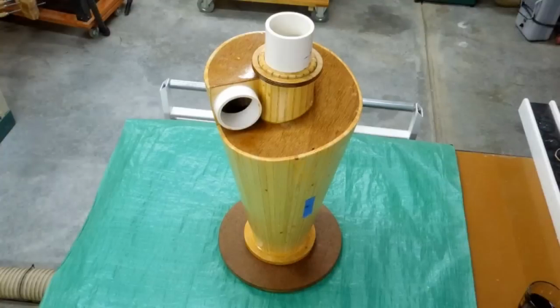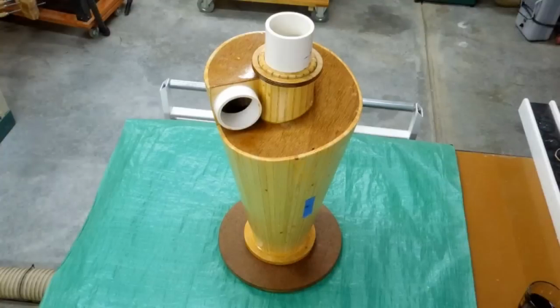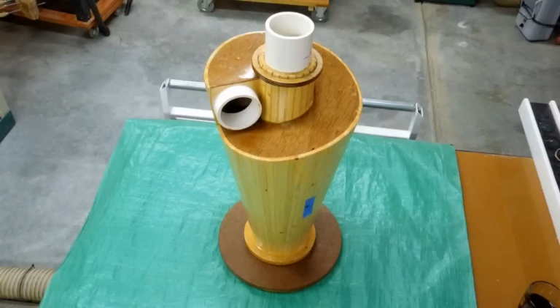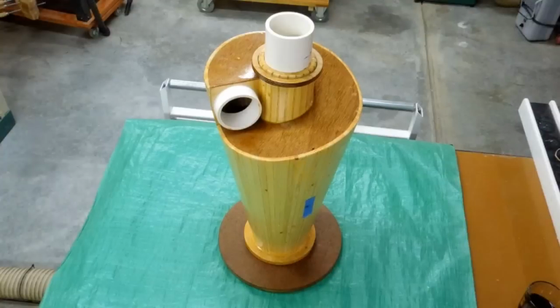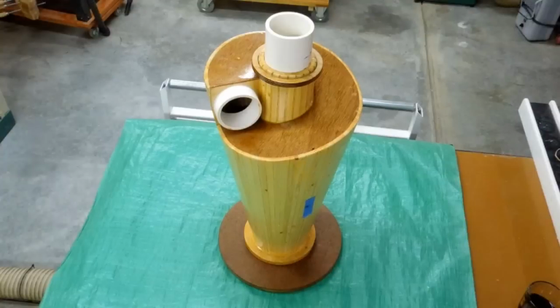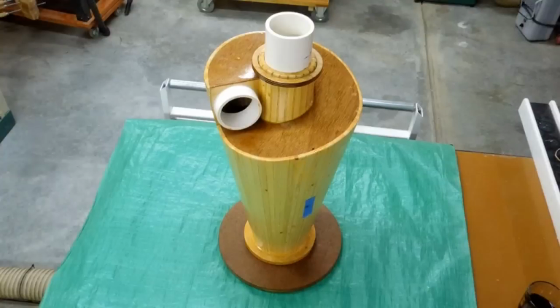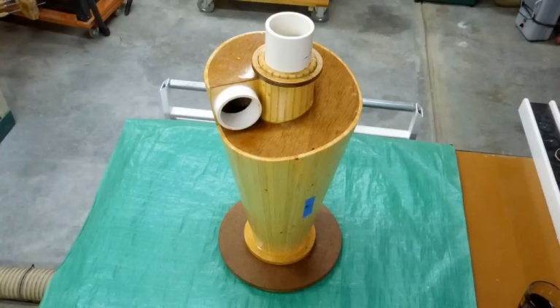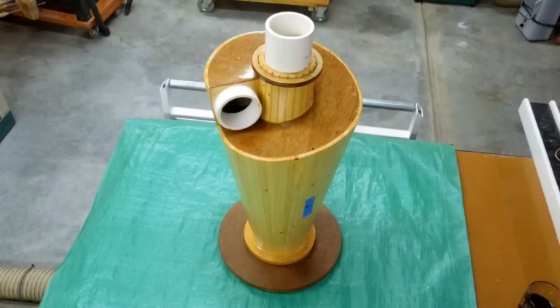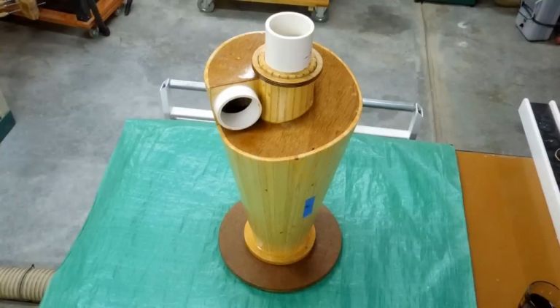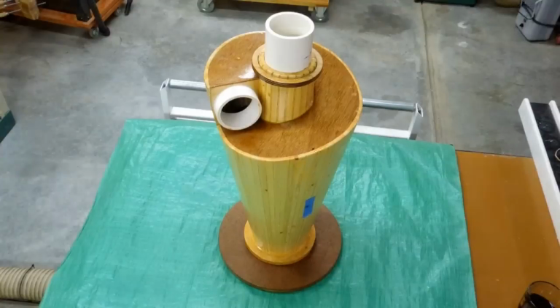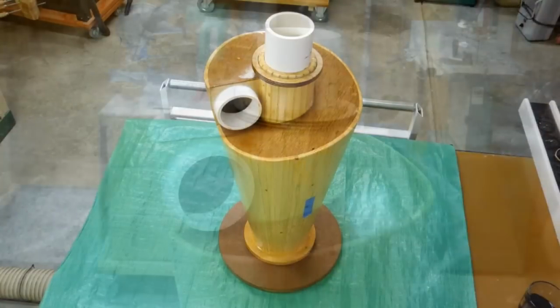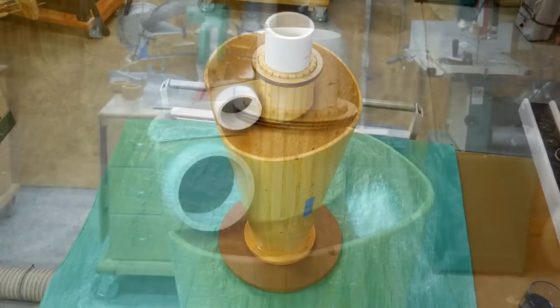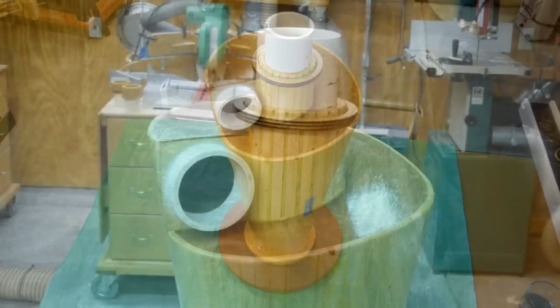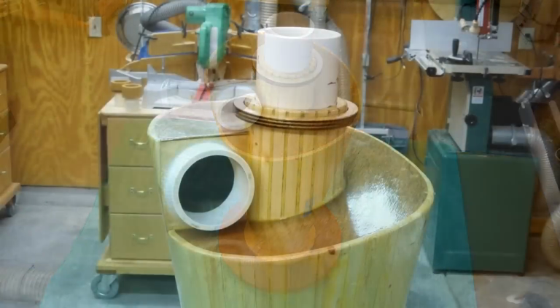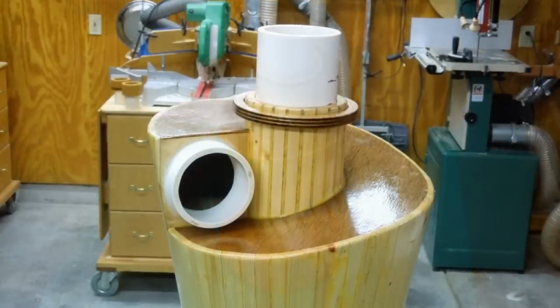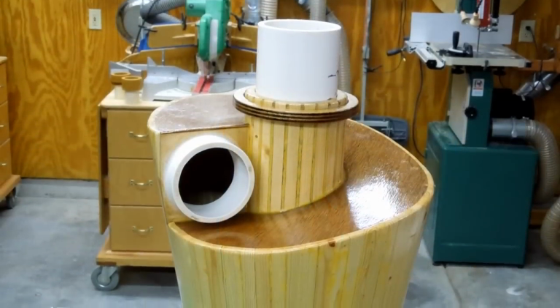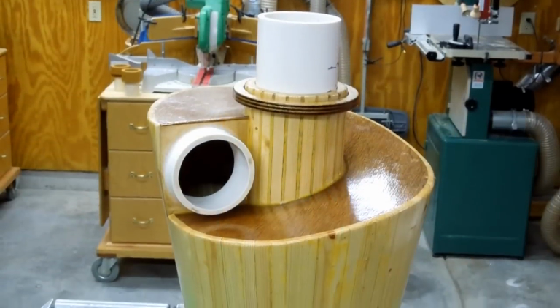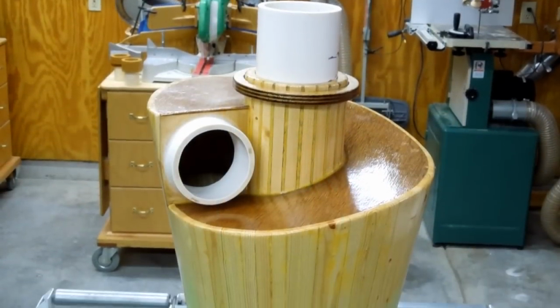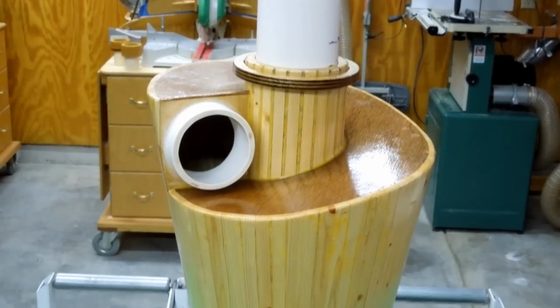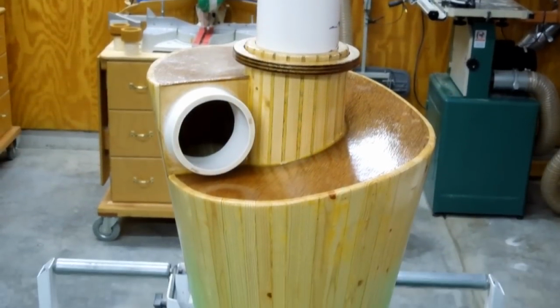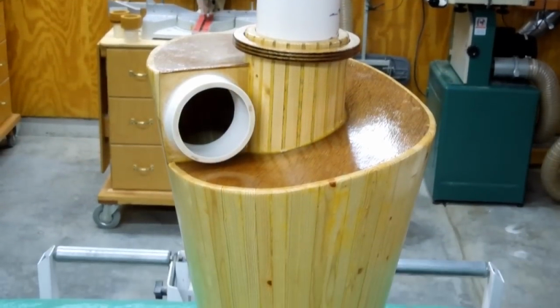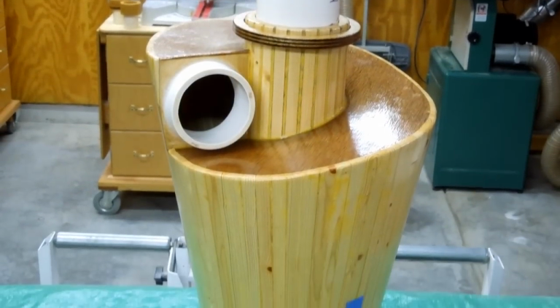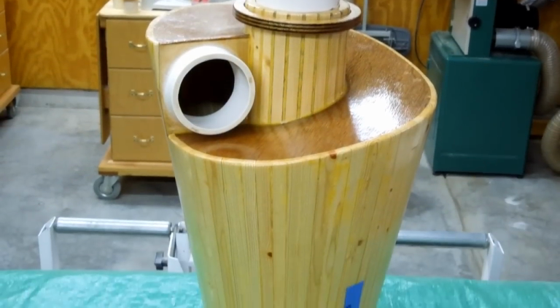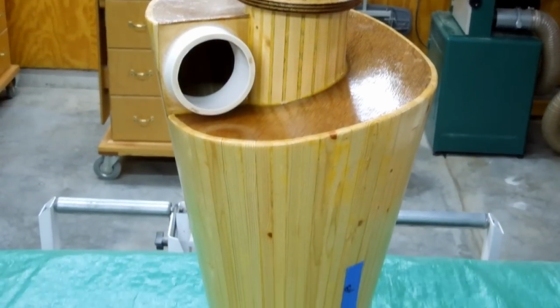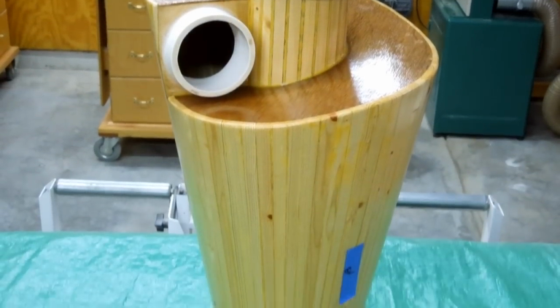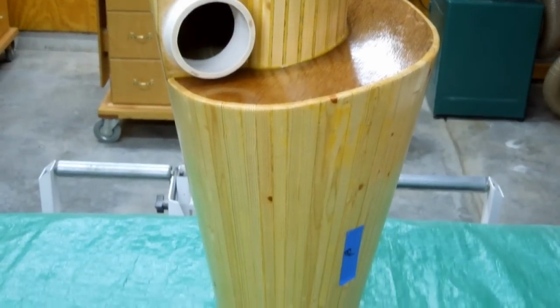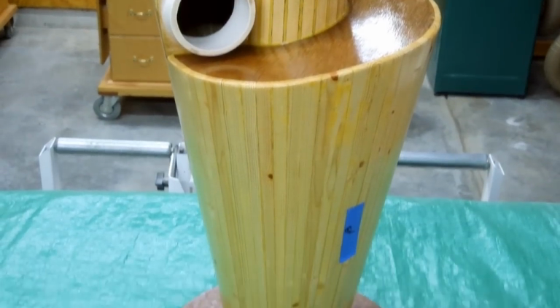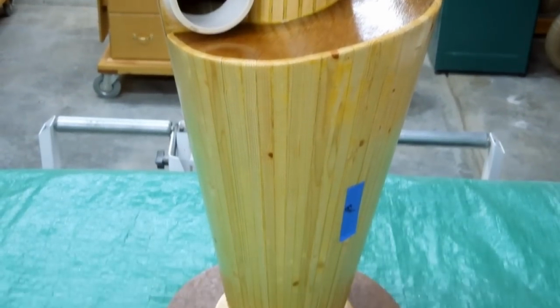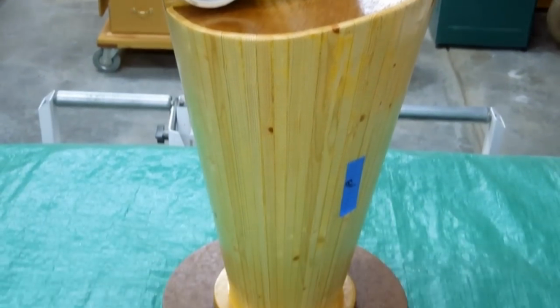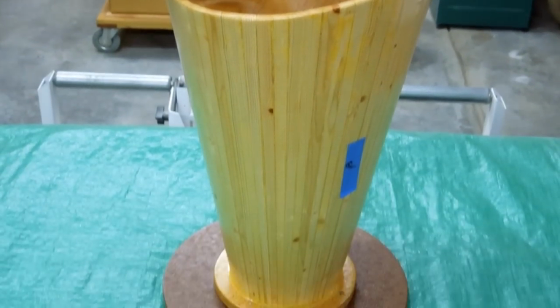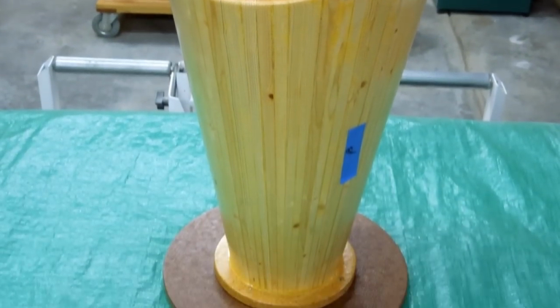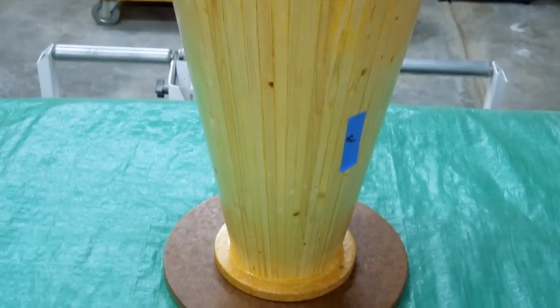In part one, I built this larger cyclone separator. Now it's time to test it.